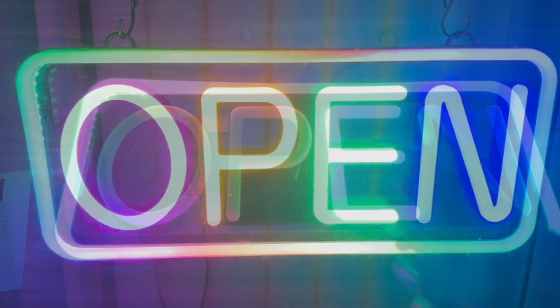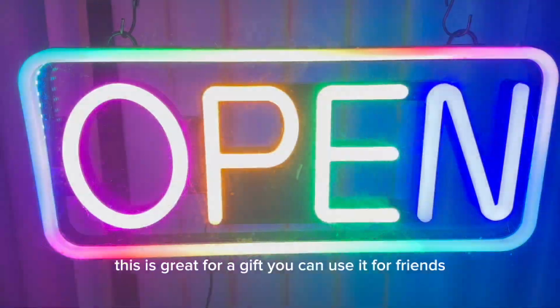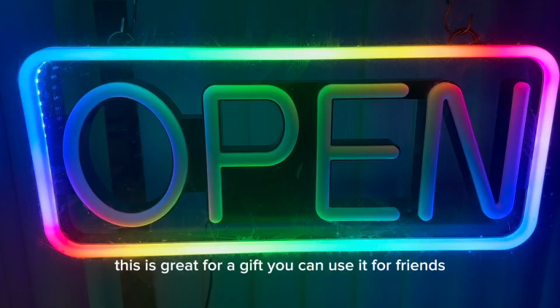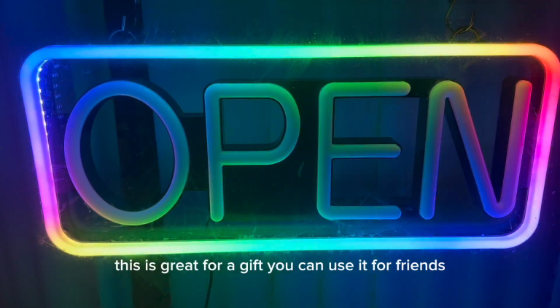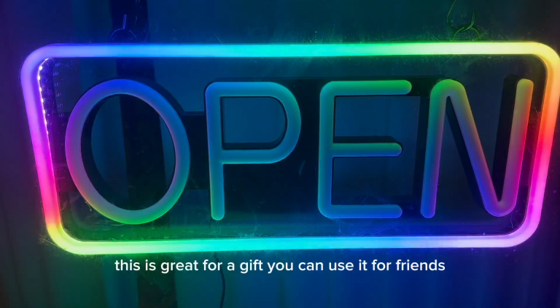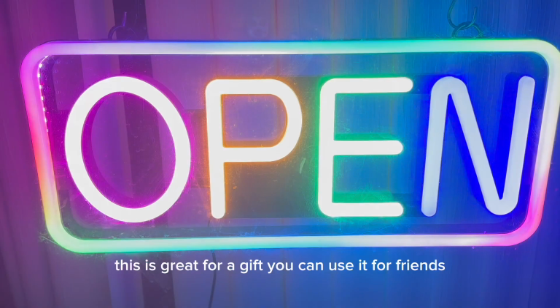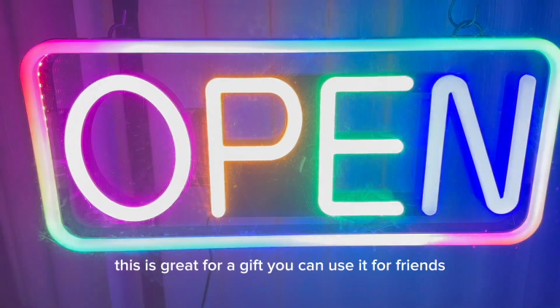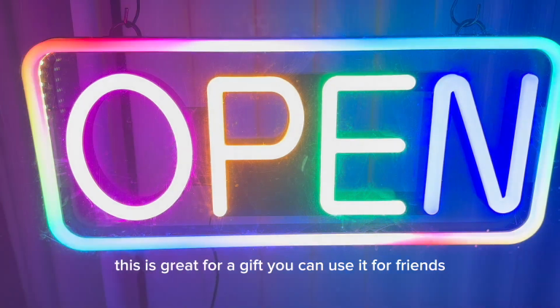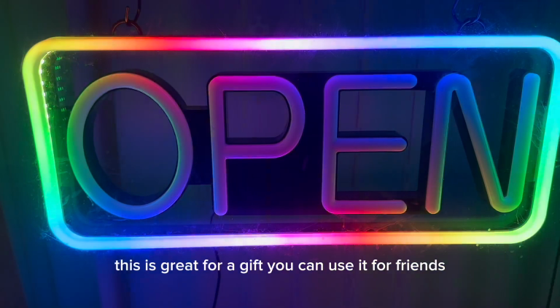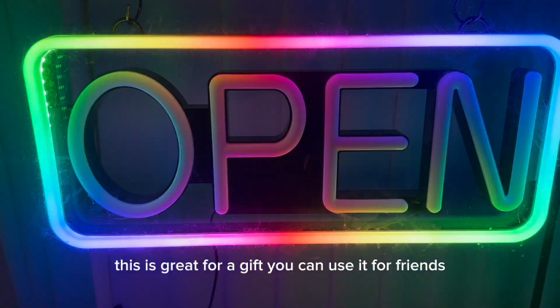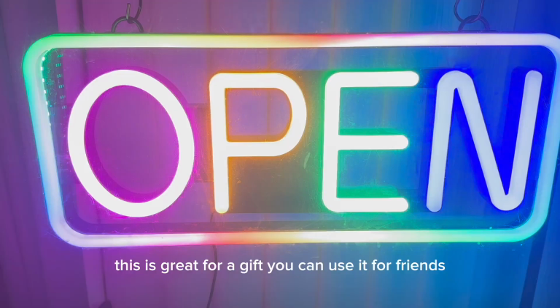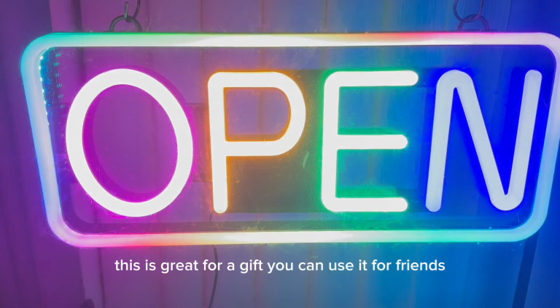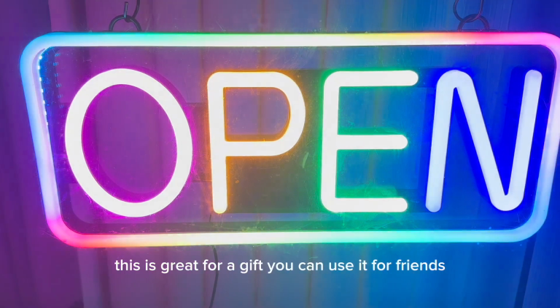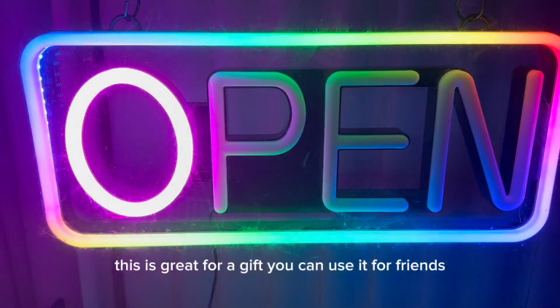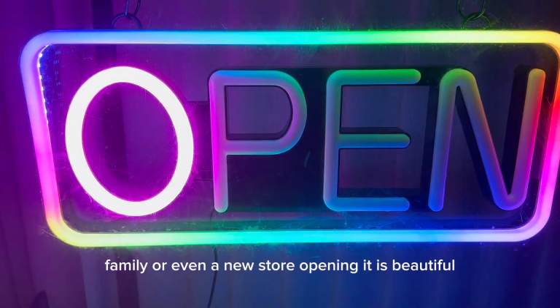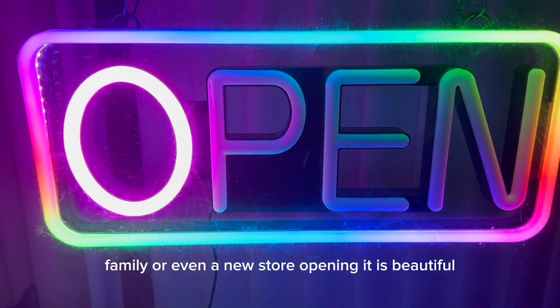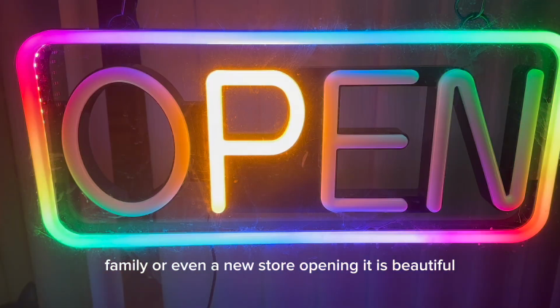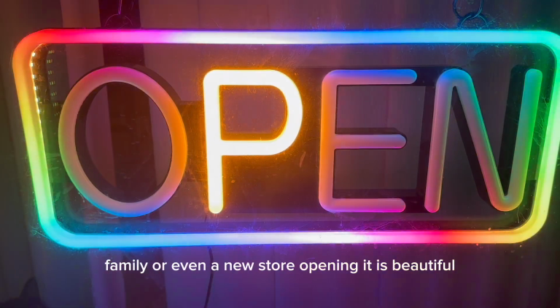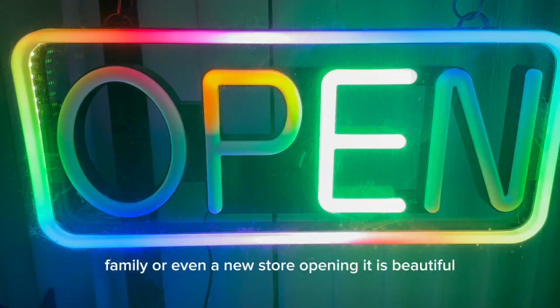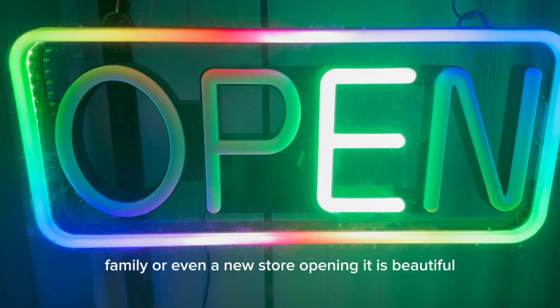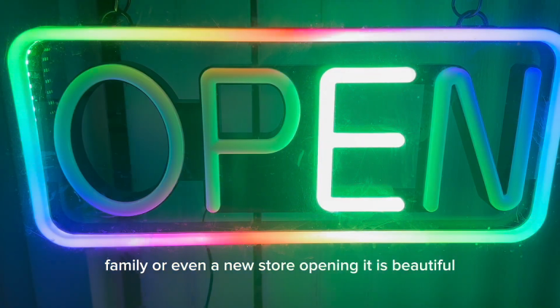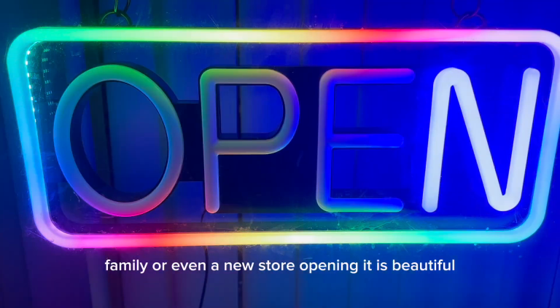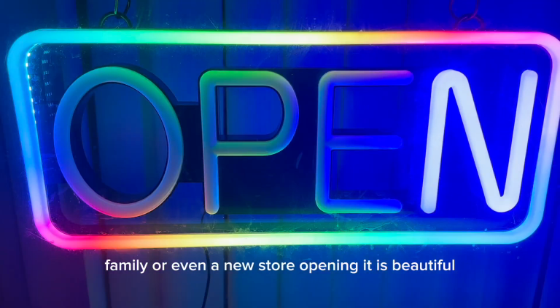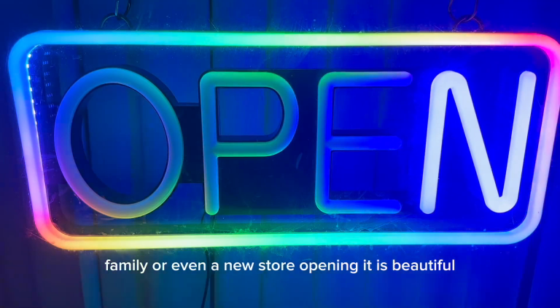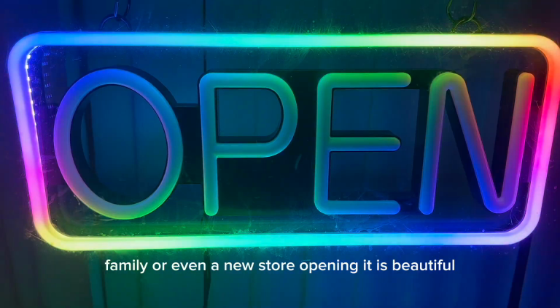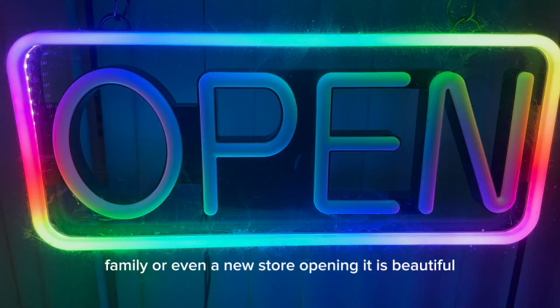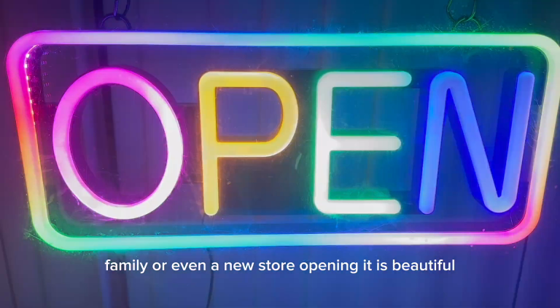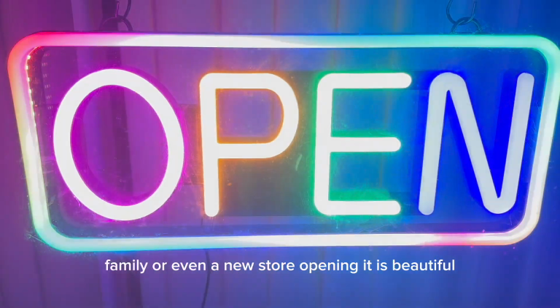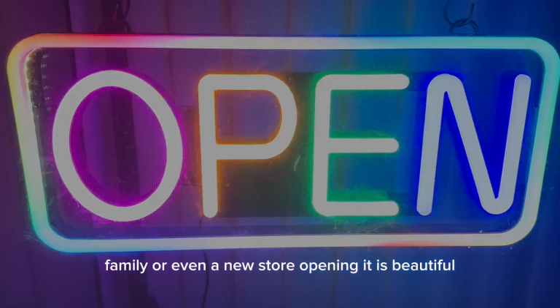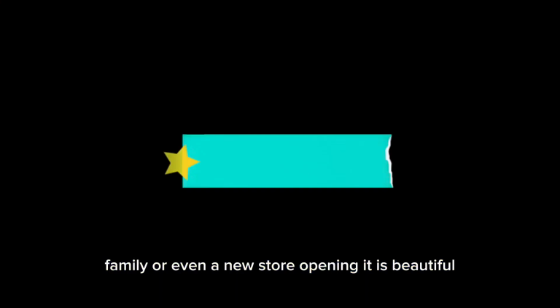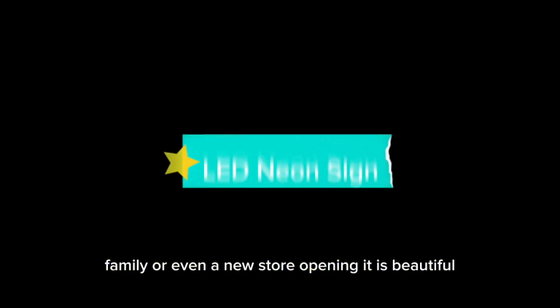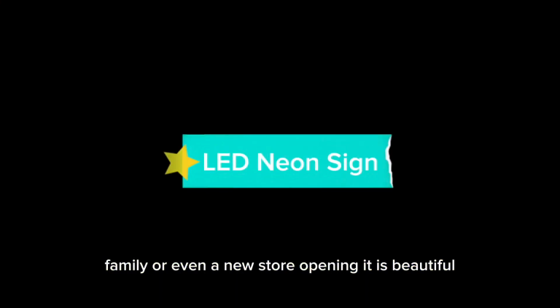This is great for a gift. You can use it for friends, family, or even a new store opening. It is beautiful.